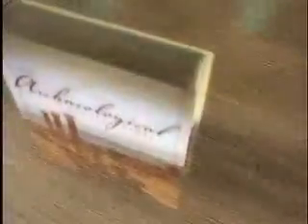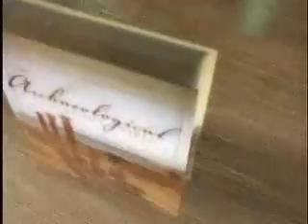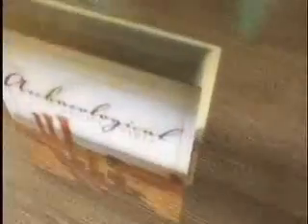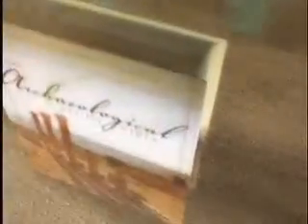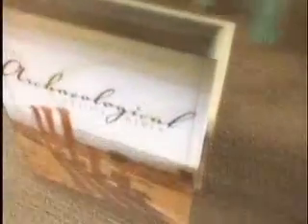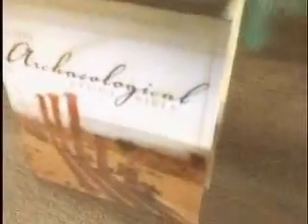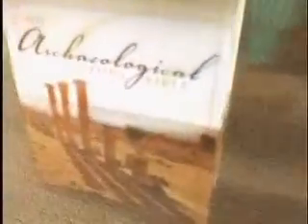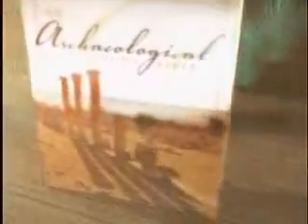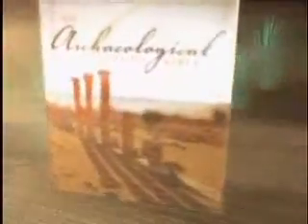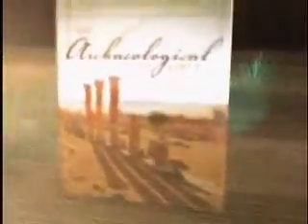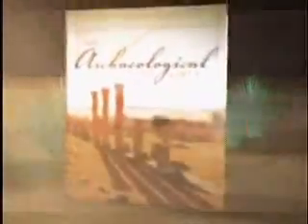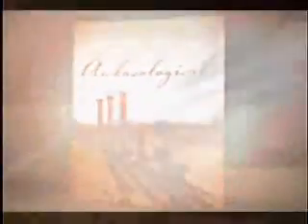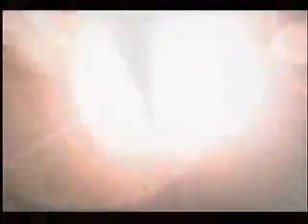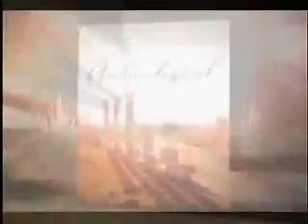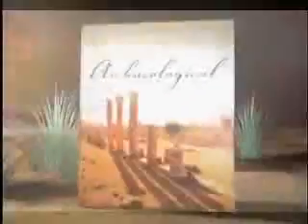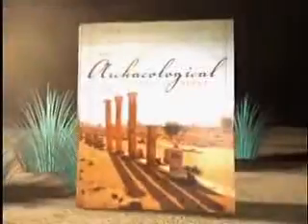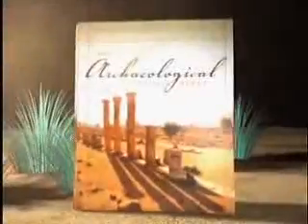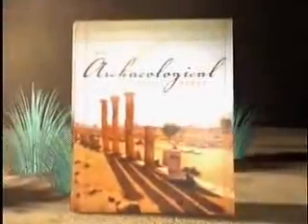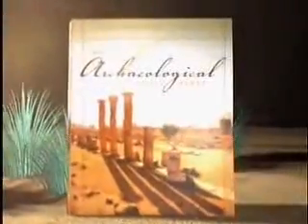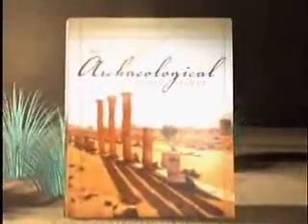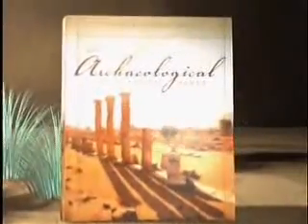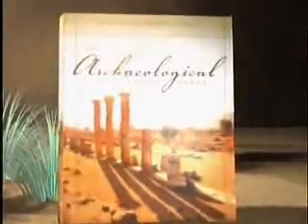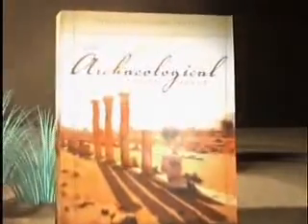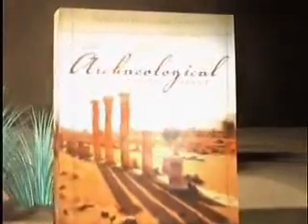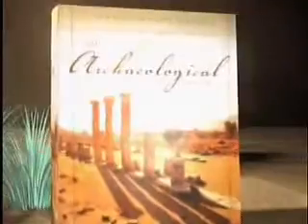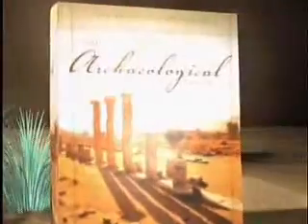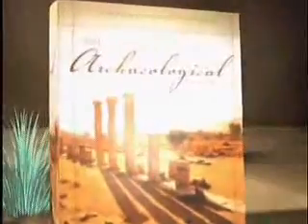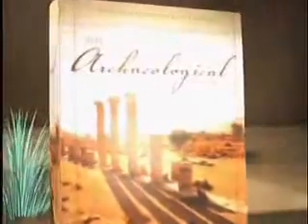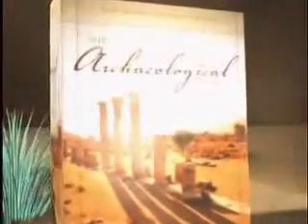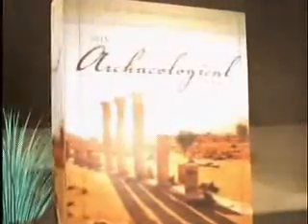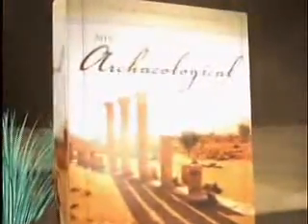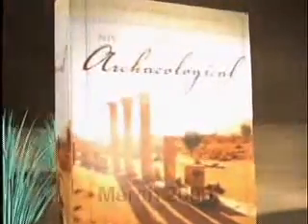The Archaeological Study Bible from Zondervan. Engage the Bible more.